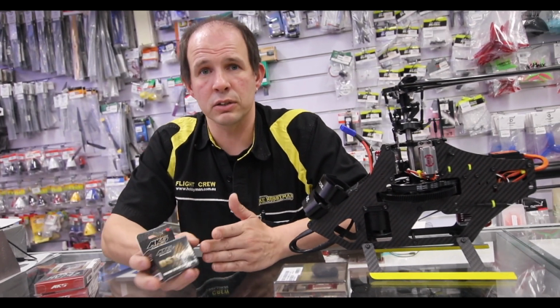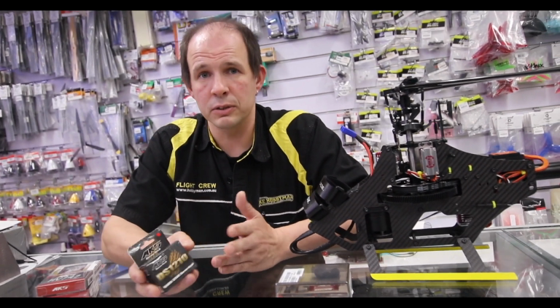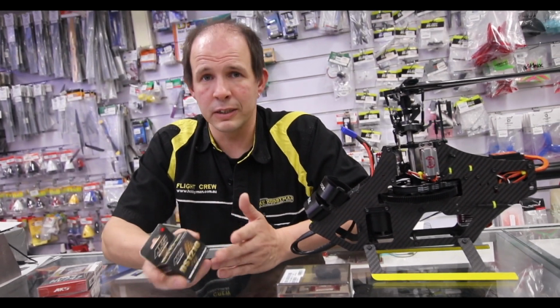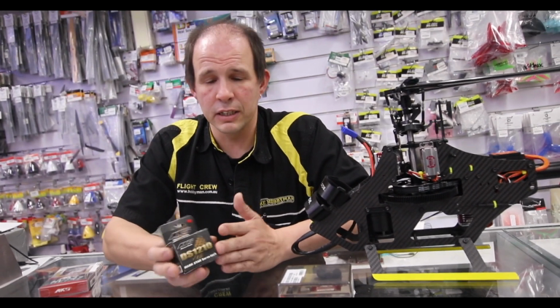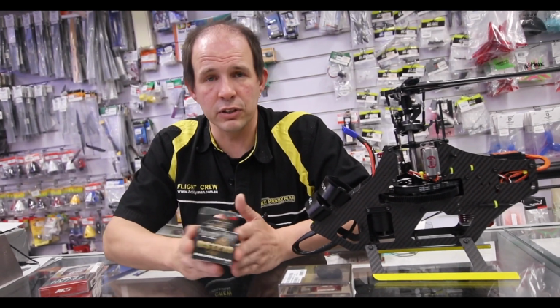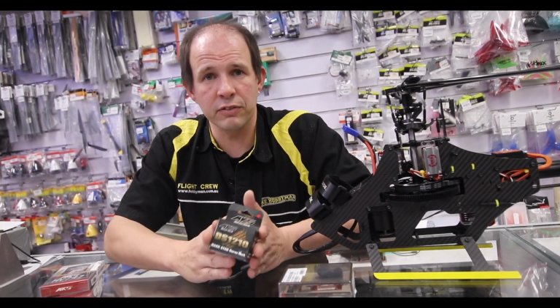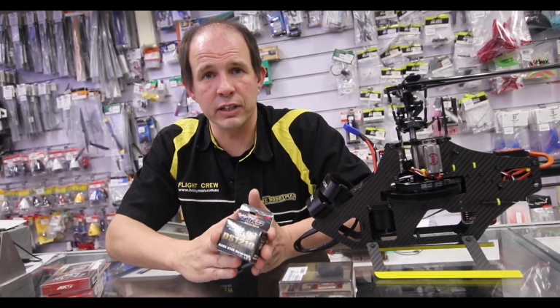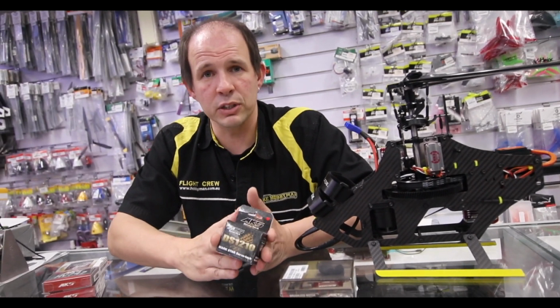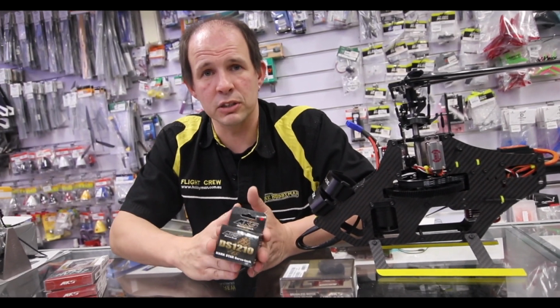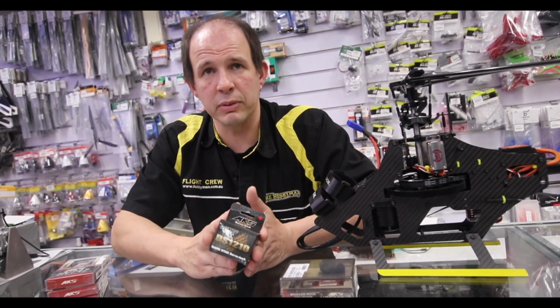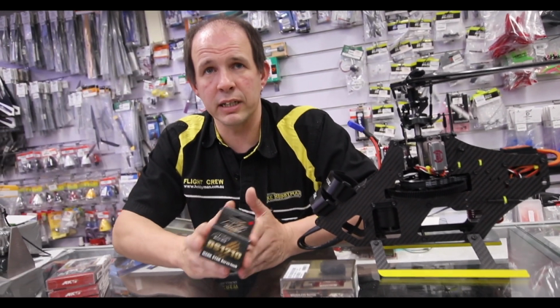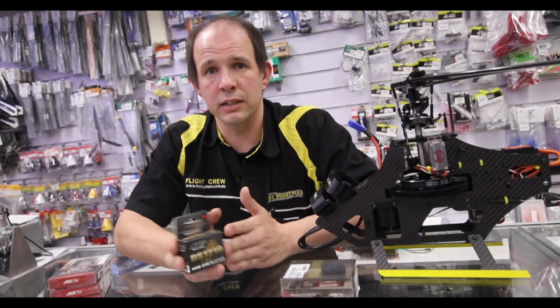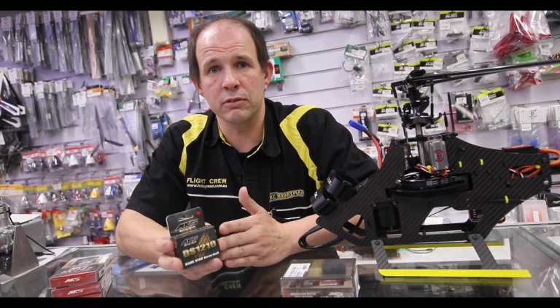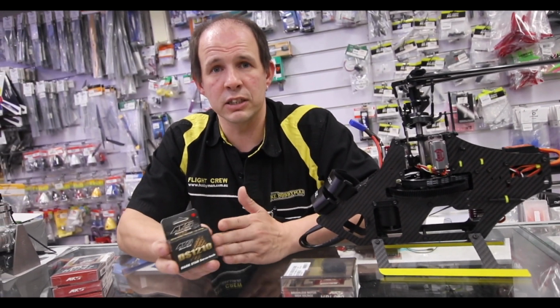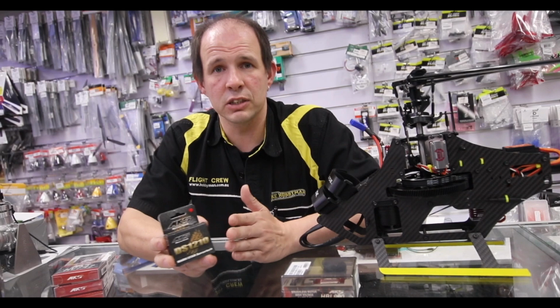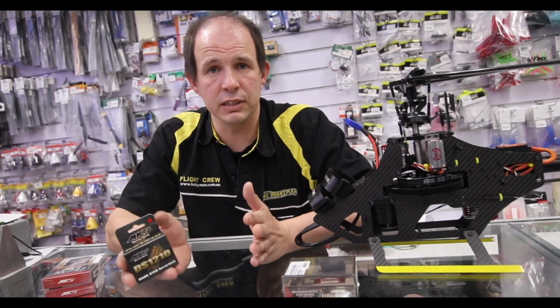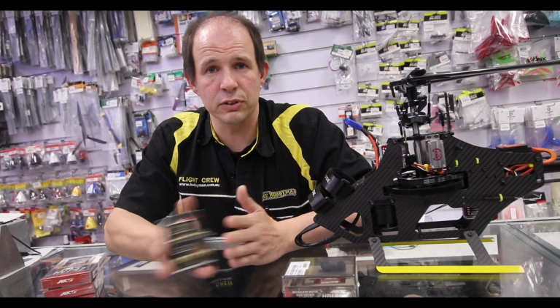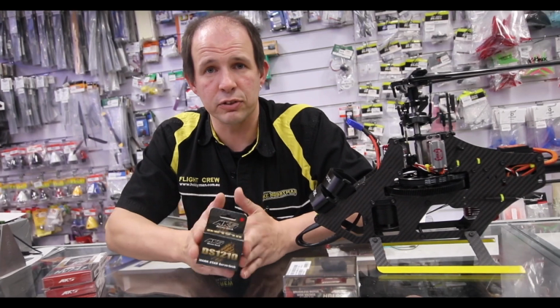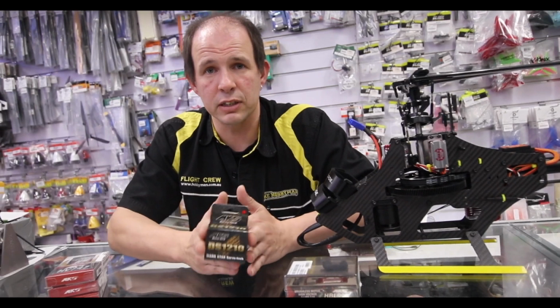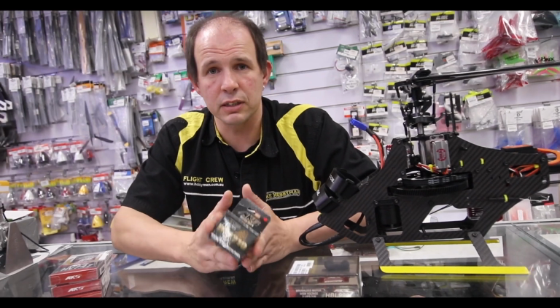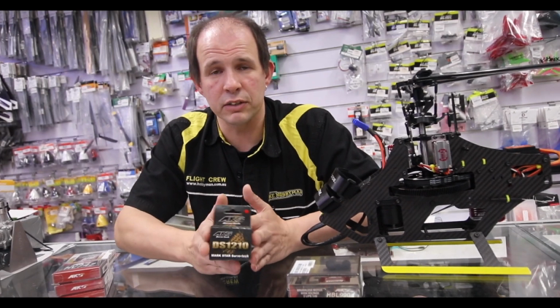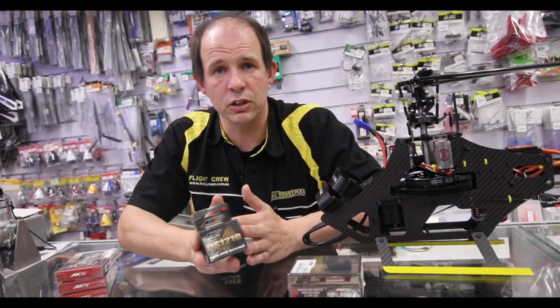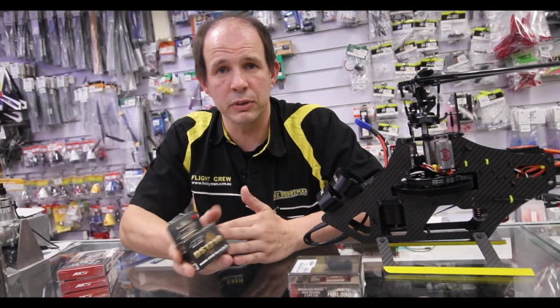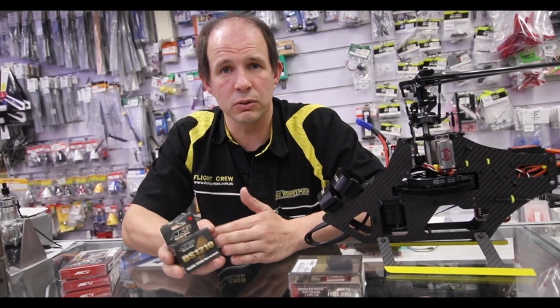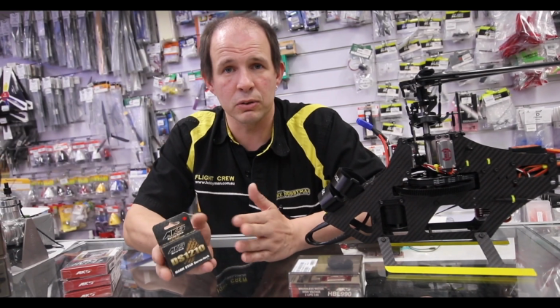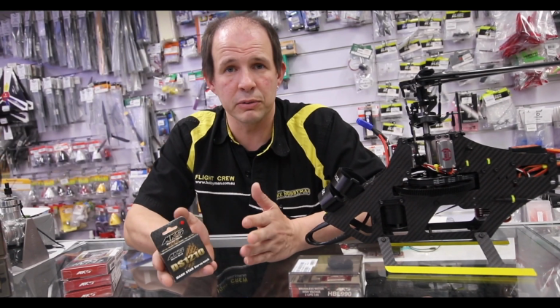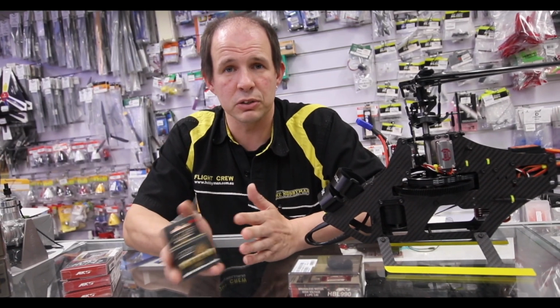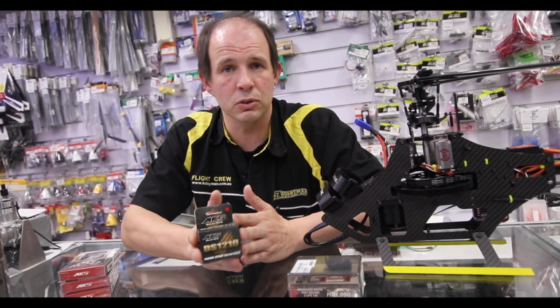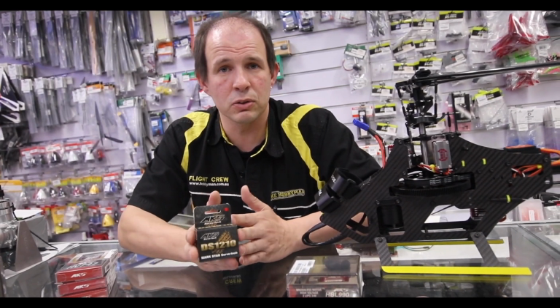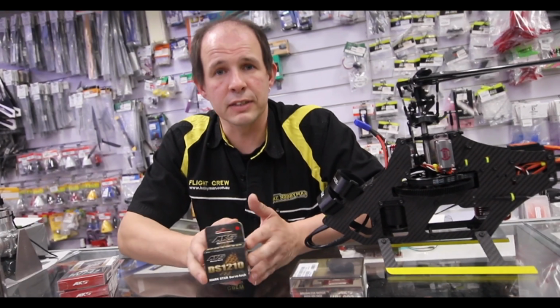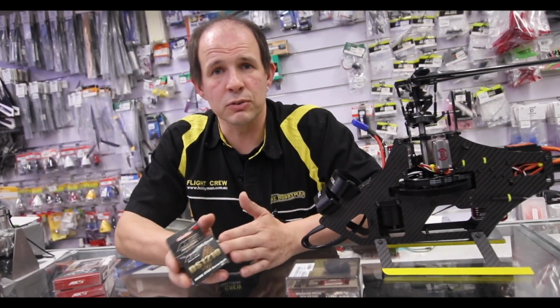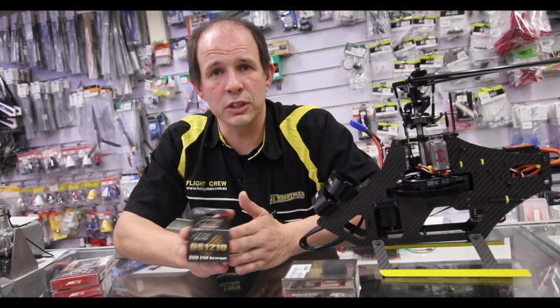If you have any questions about any of the range, please feel free to leave a comment or come into store. Thanks for watching.